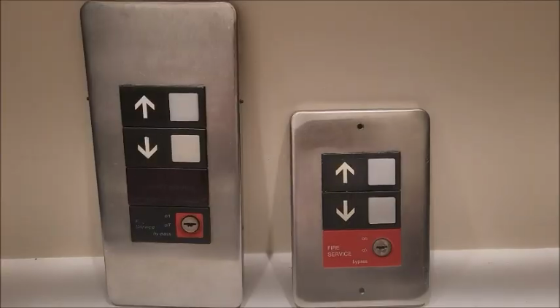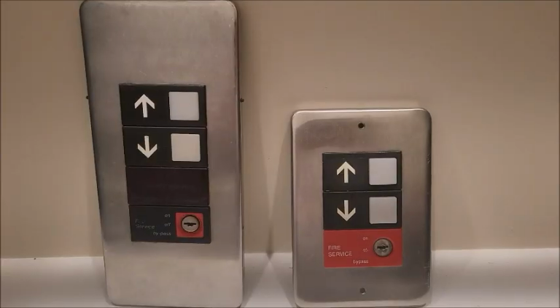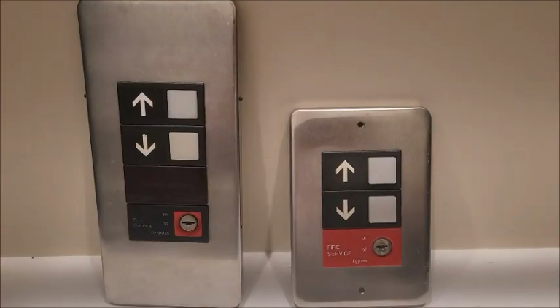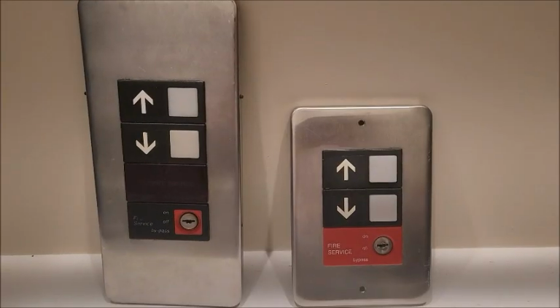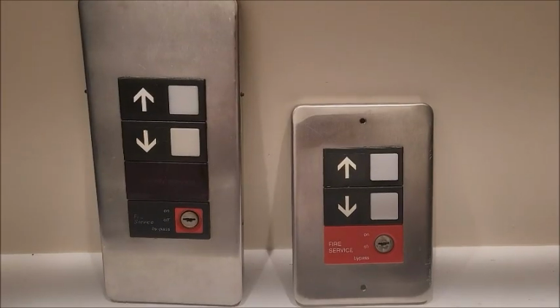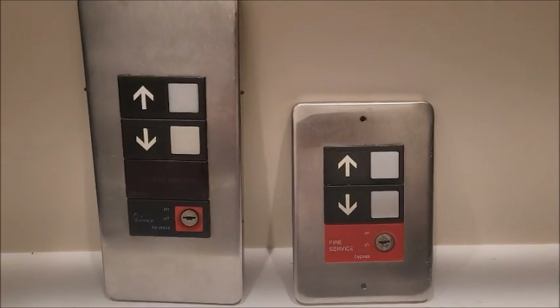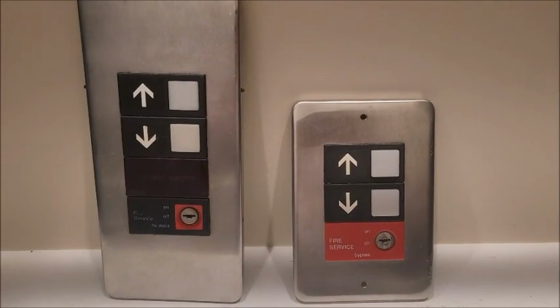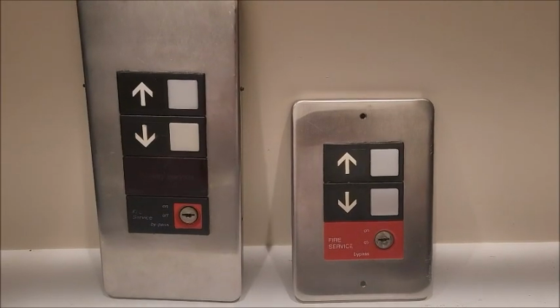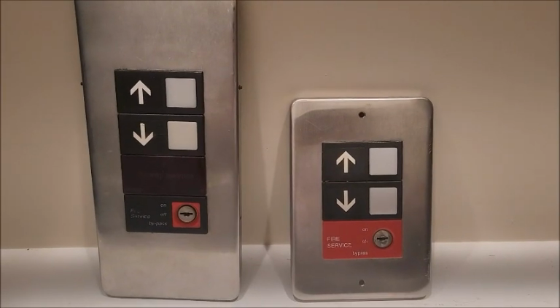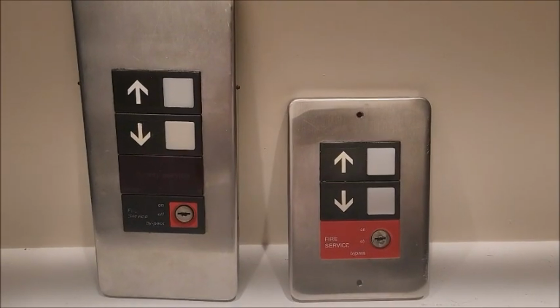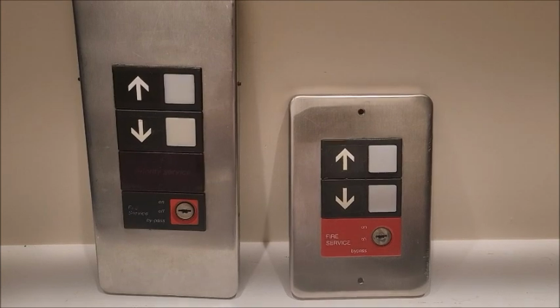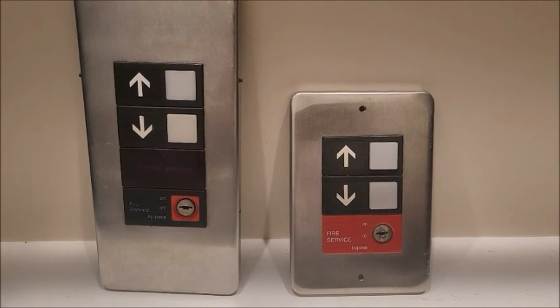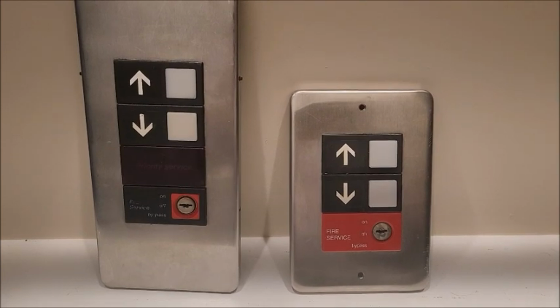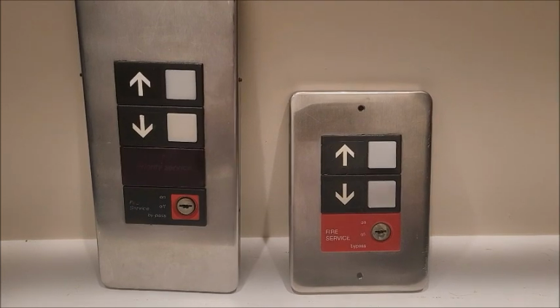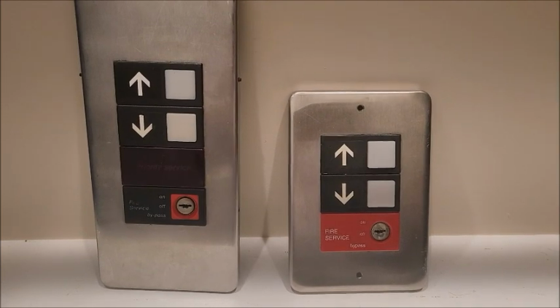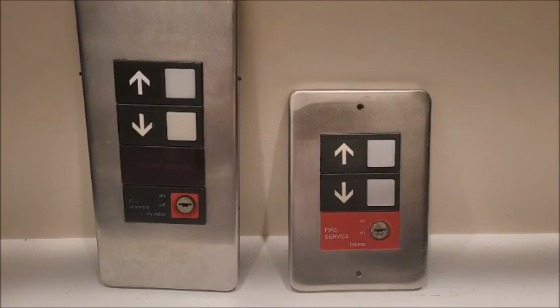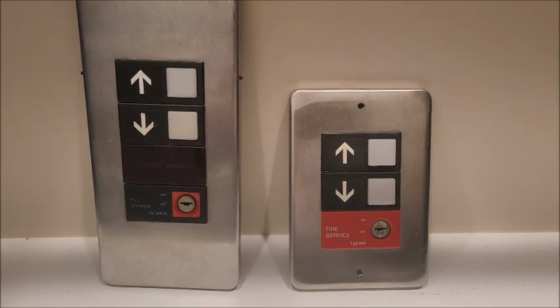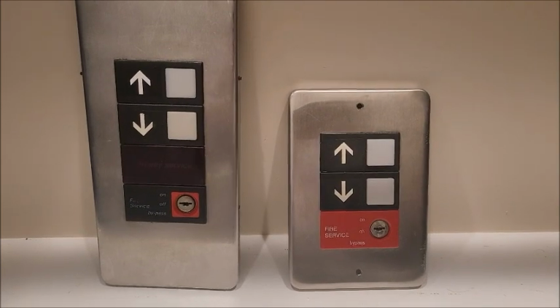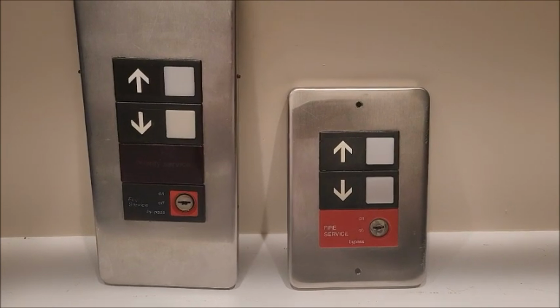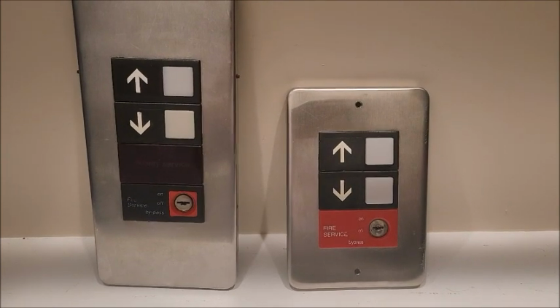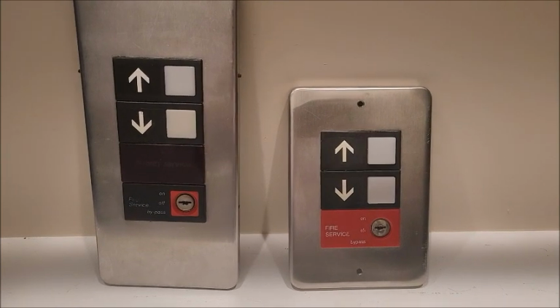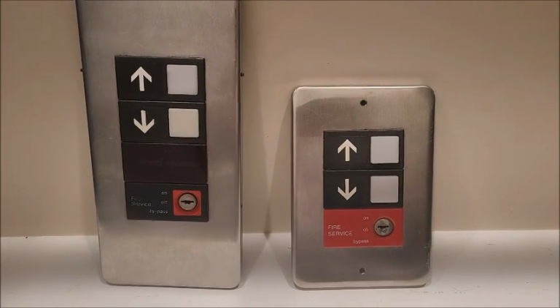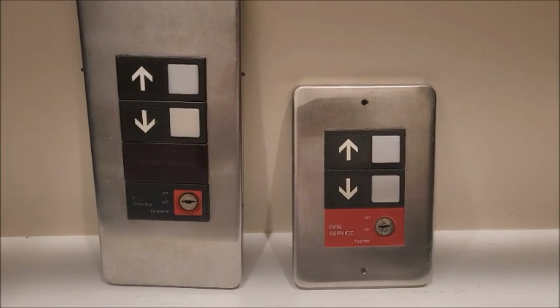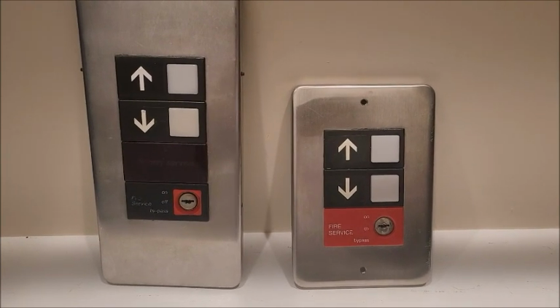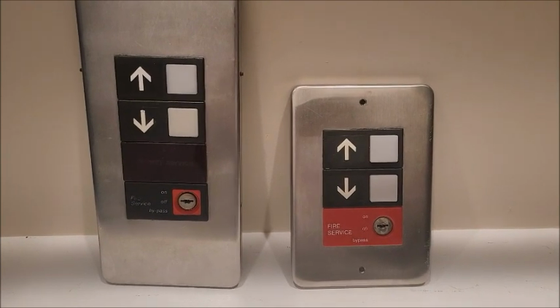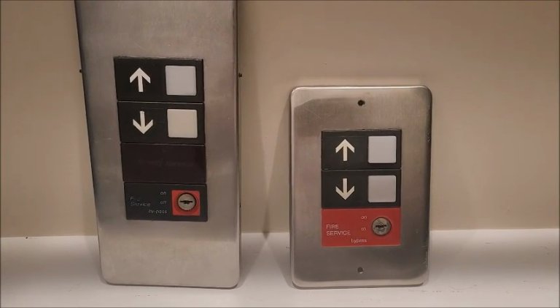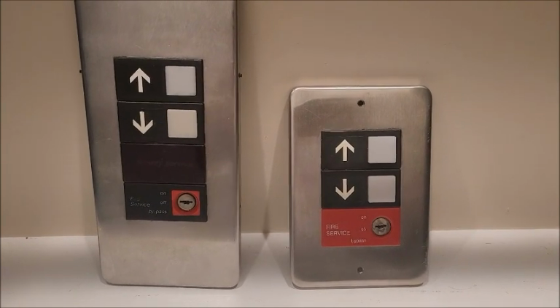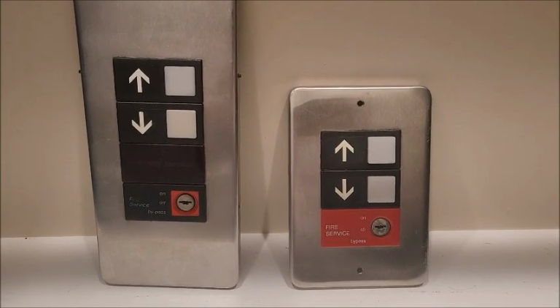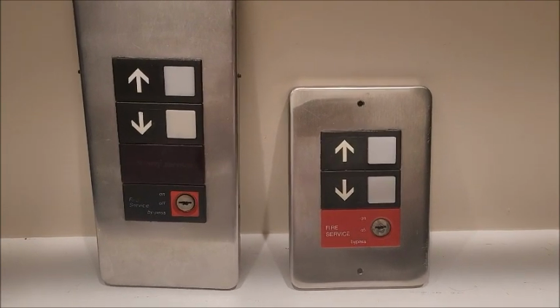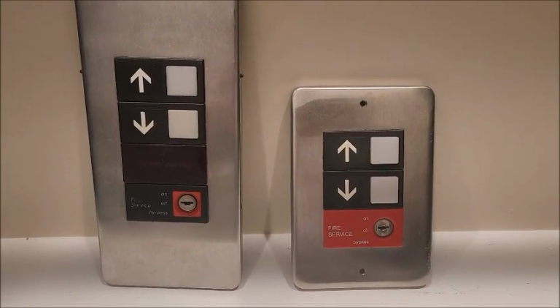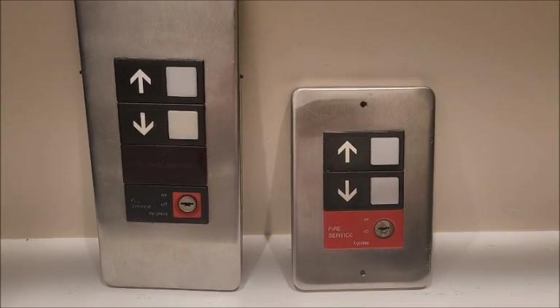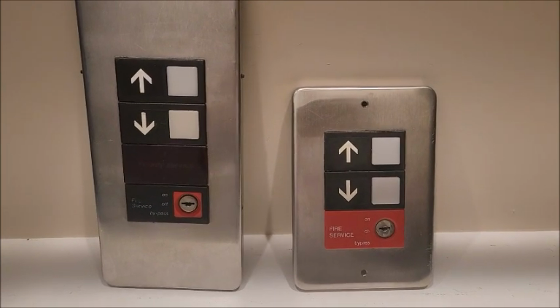And that is a quick comparison between the older and newer Series 1 buttons. I hope you guys enjoyed this video, and as always, I'll see you in the next video.